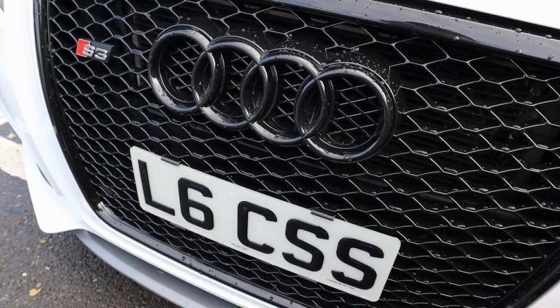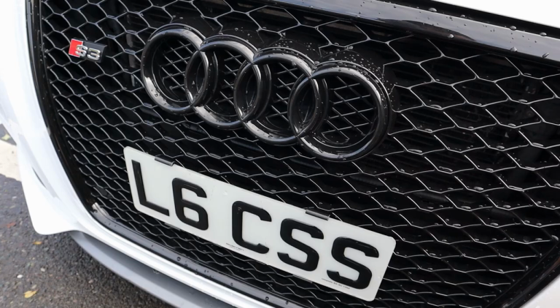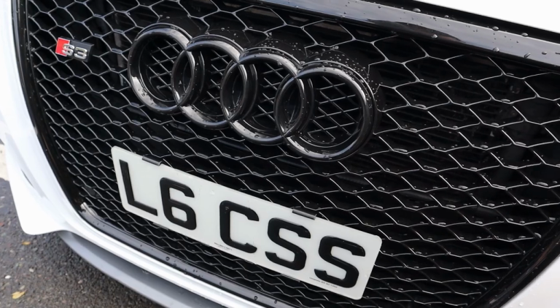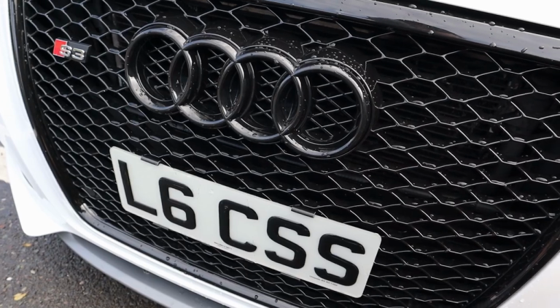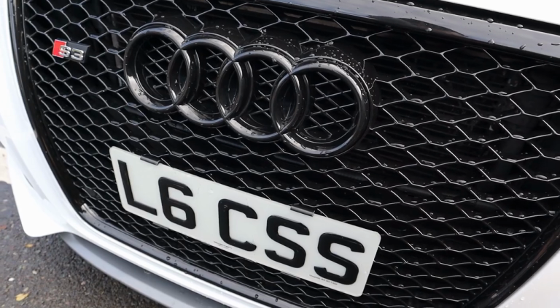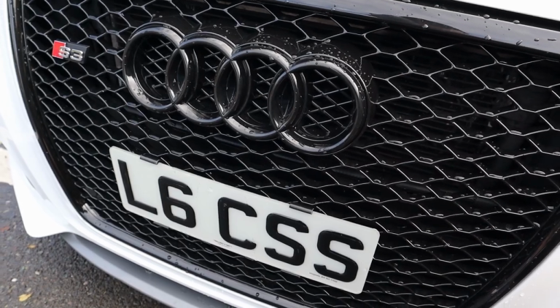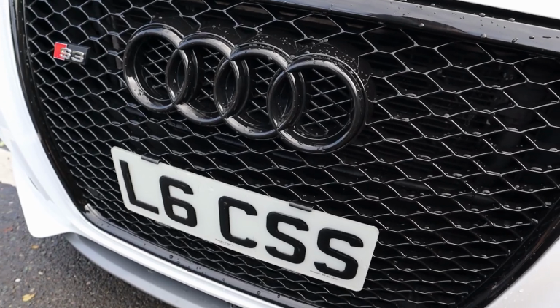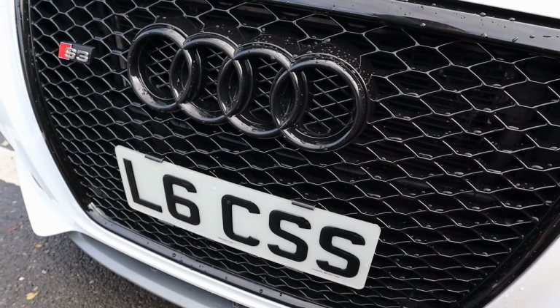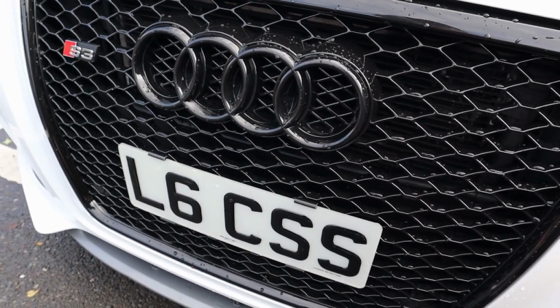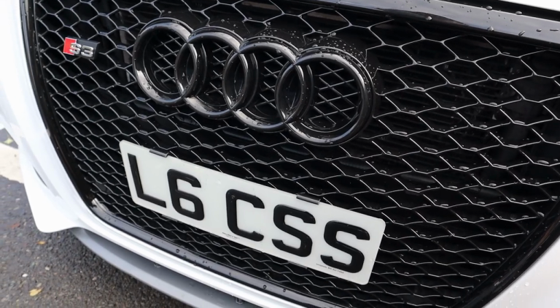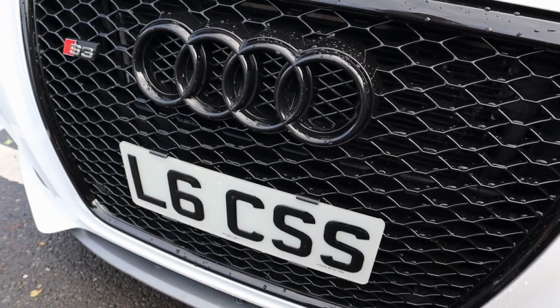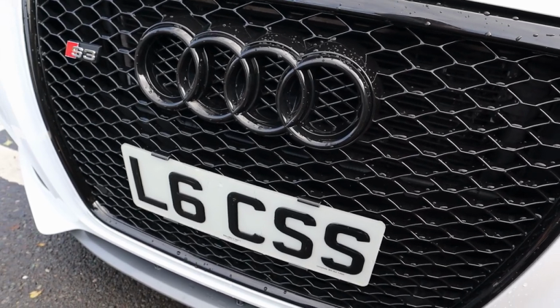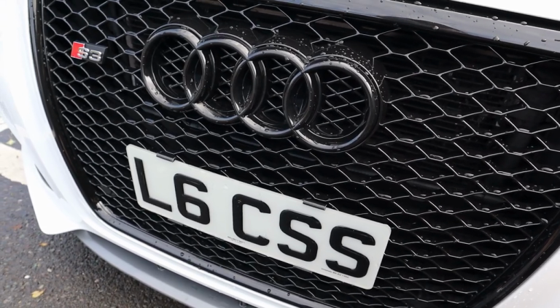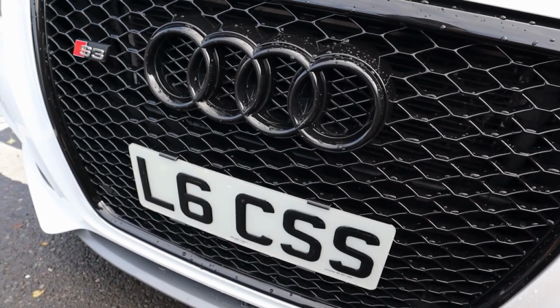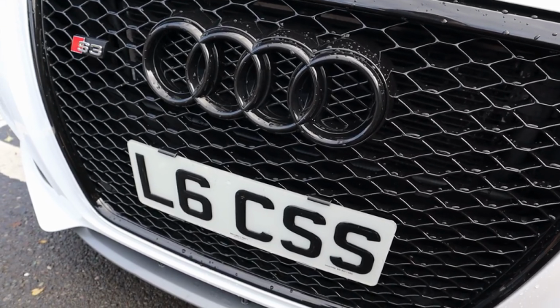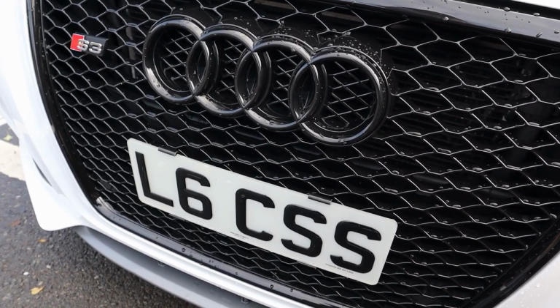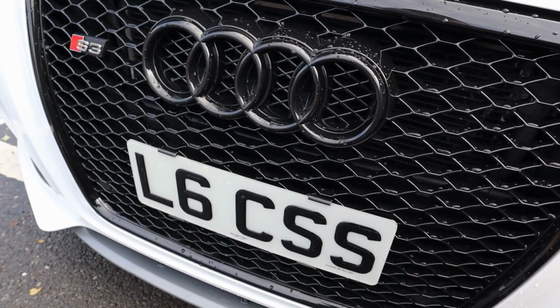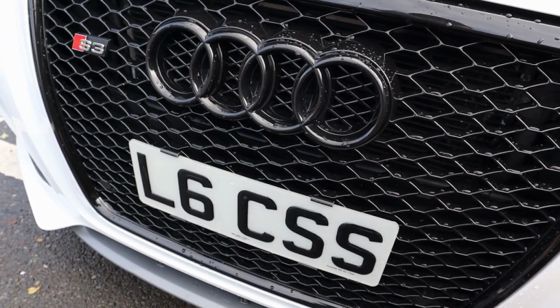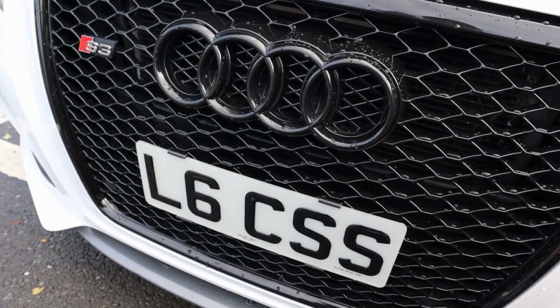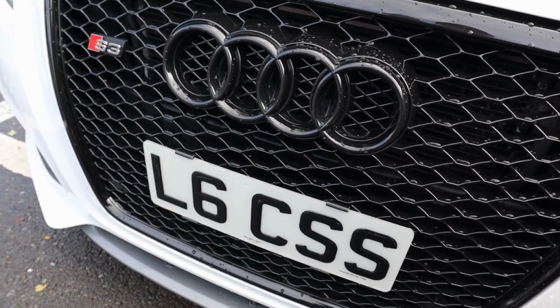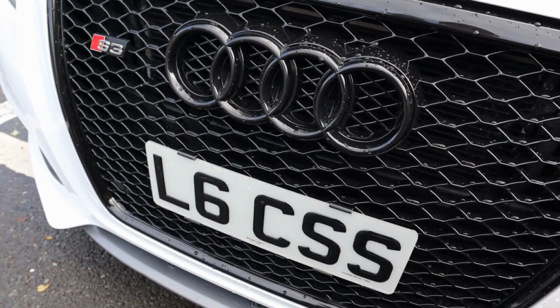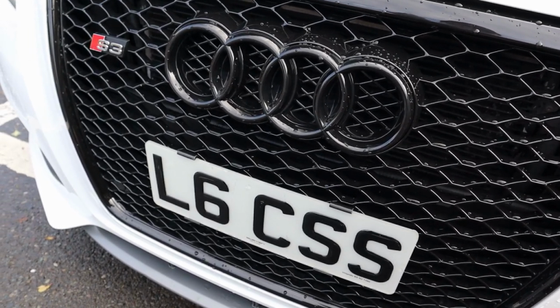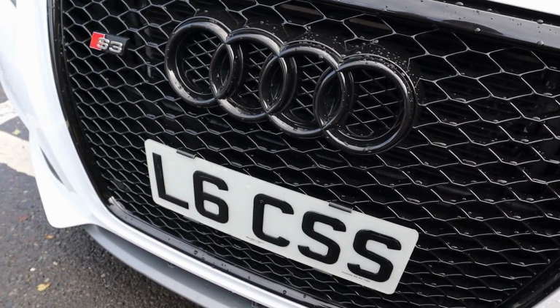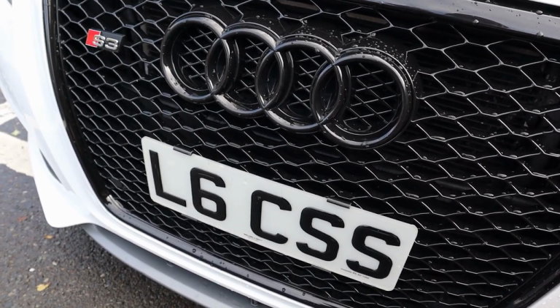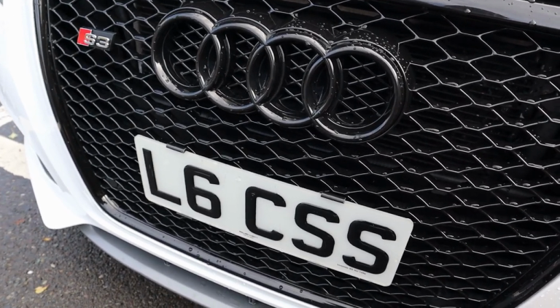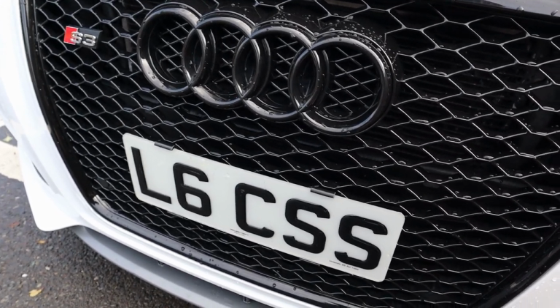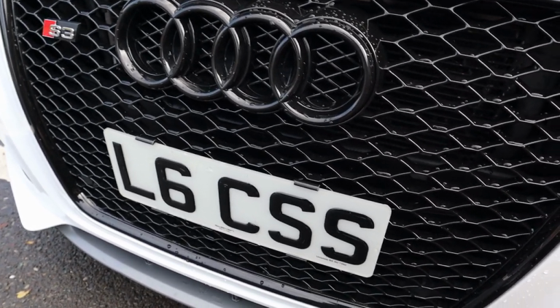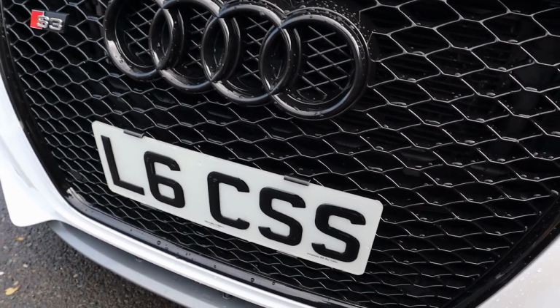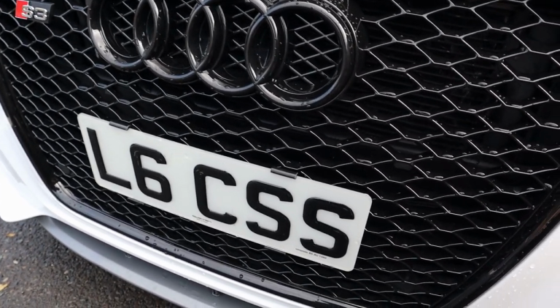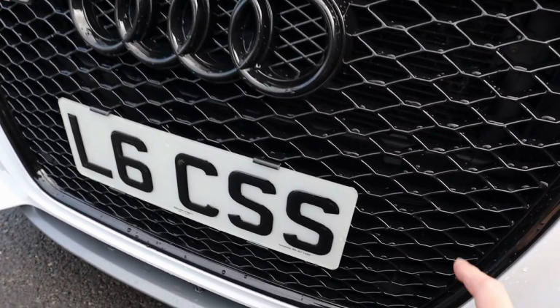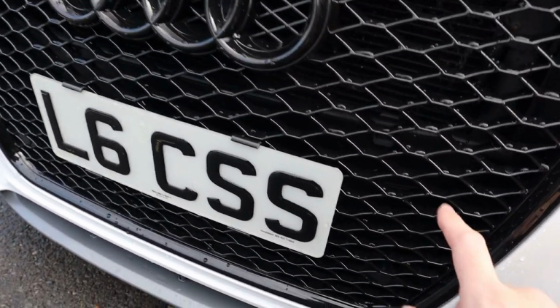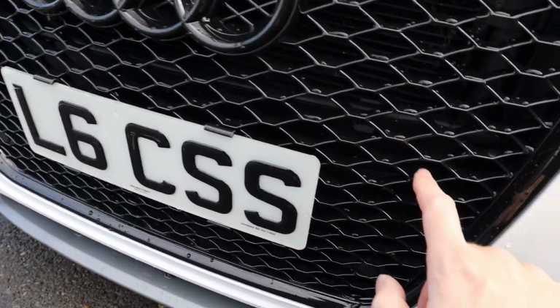So this is an S3 badge off a stock grille that normally clips in. In the back of it I've drilled a couple of holes through the top and made a template on the back and attached it that way.